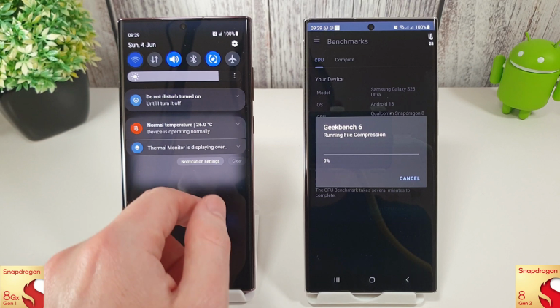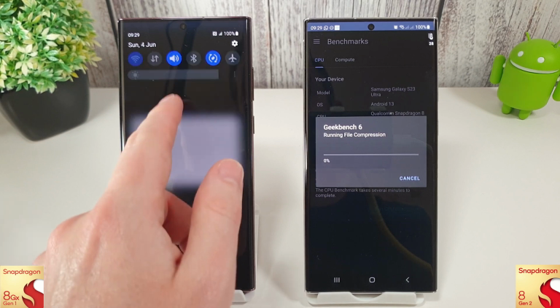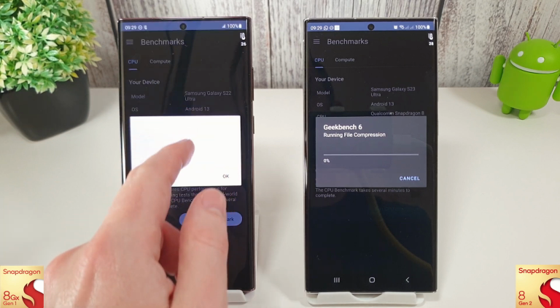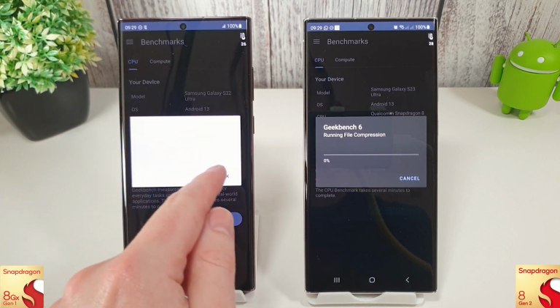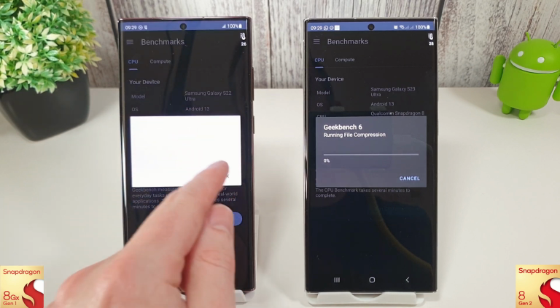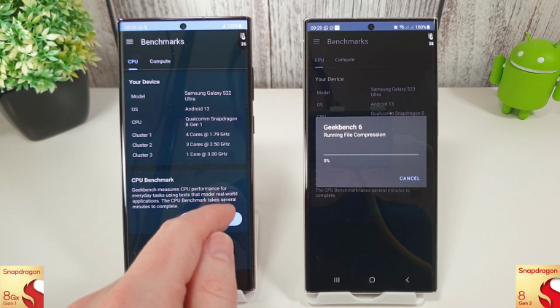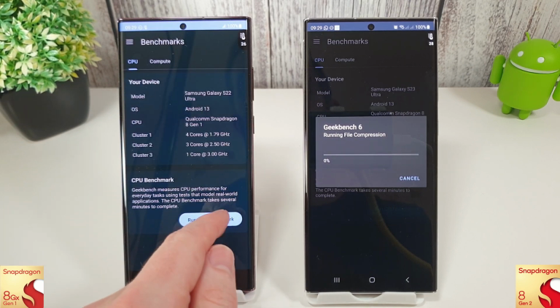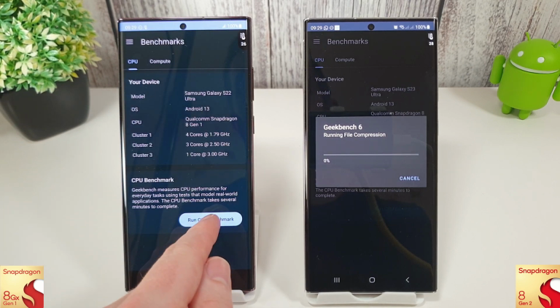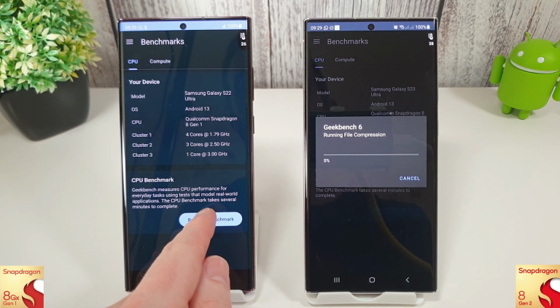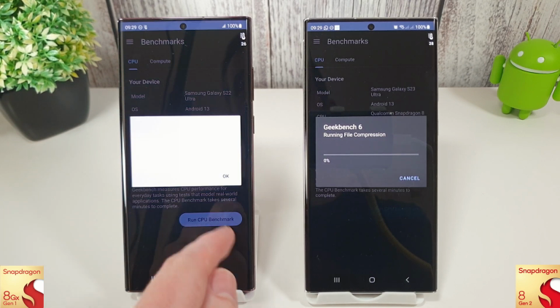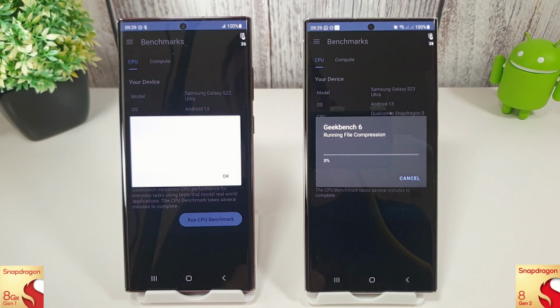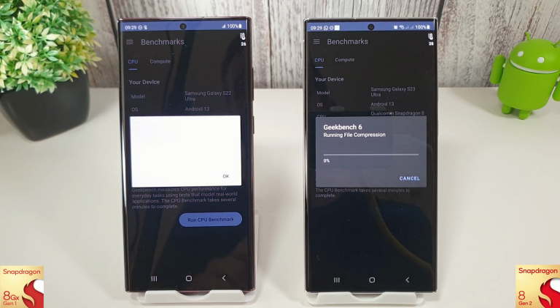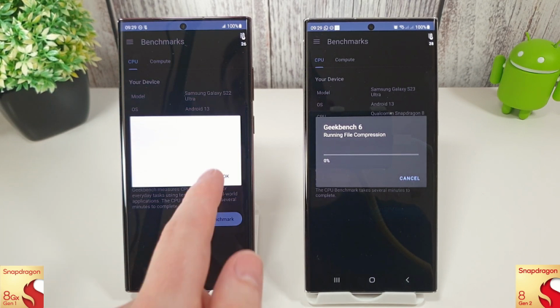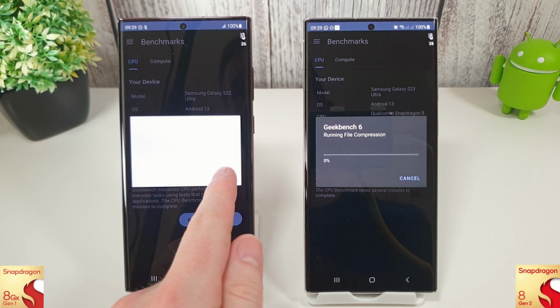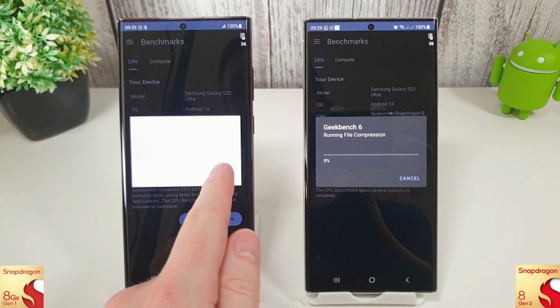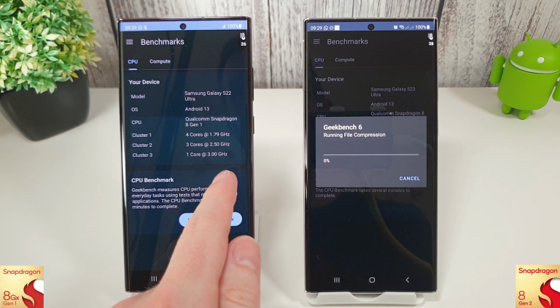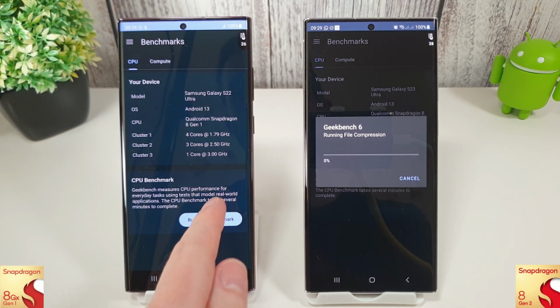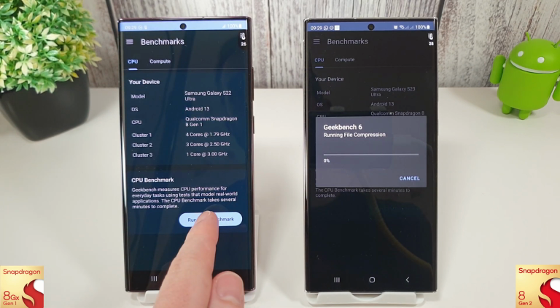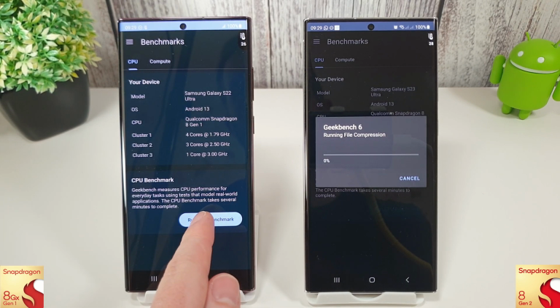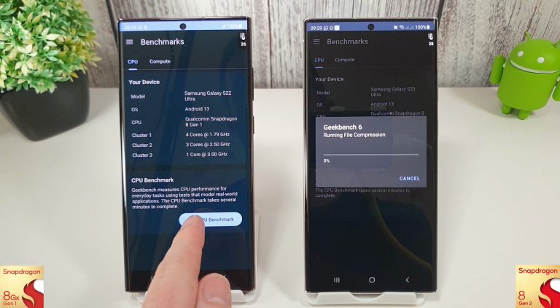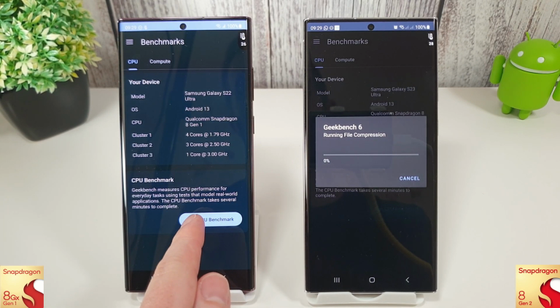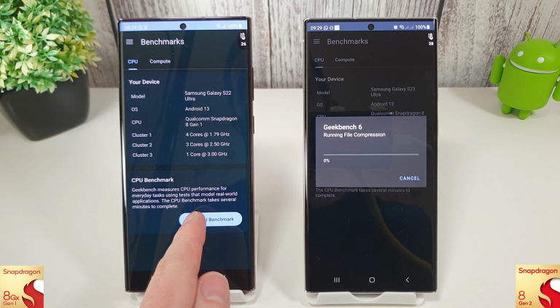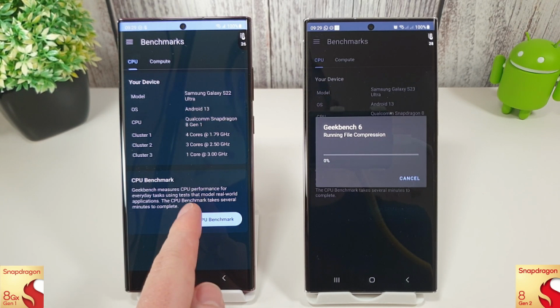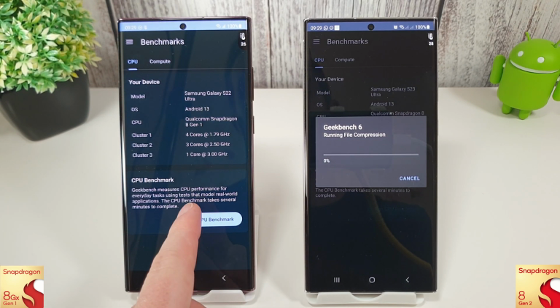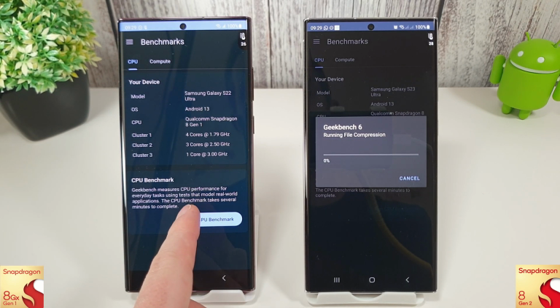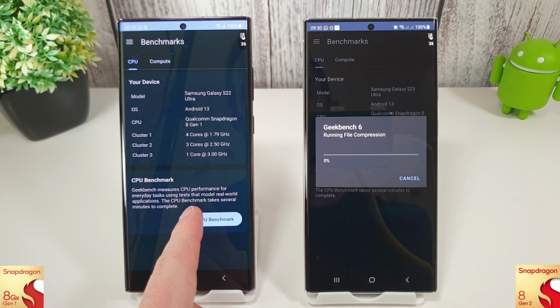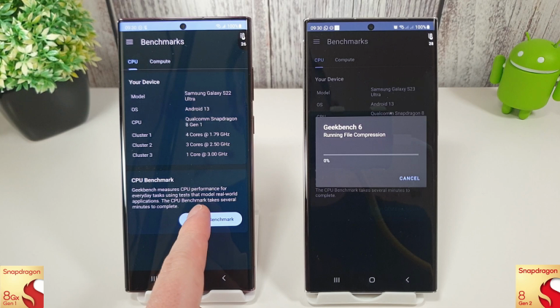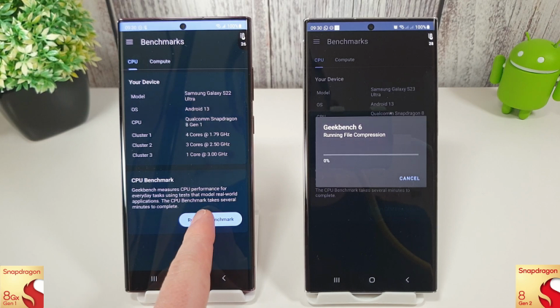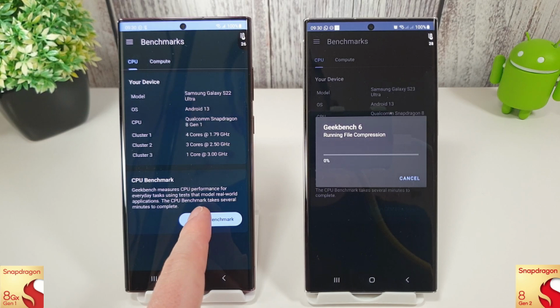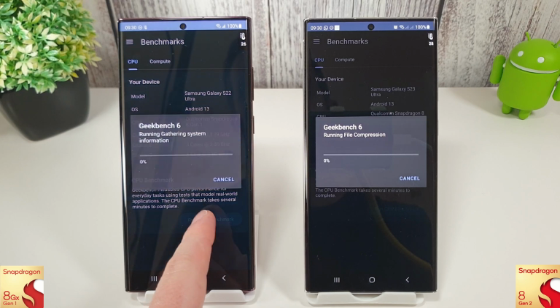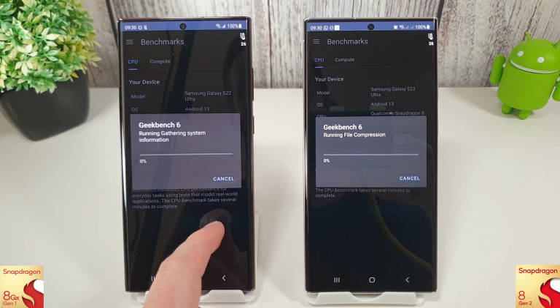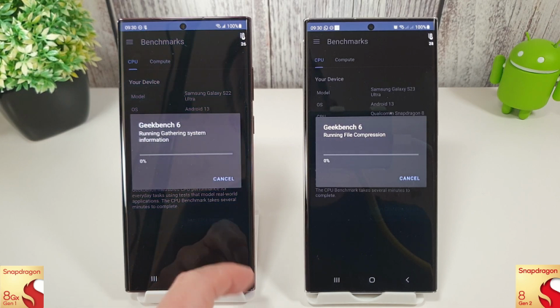We'll start off with the Geekbench CPU test, move on to compute, then go over to the Antutu tests and then 3DMark just to round it up.